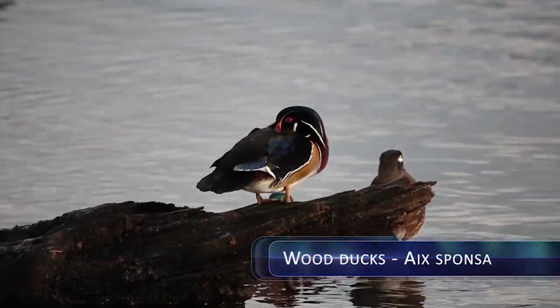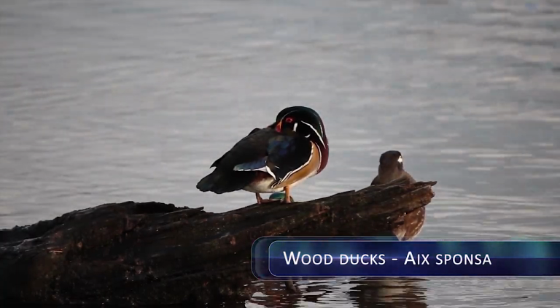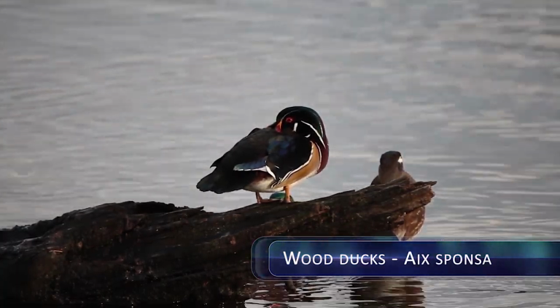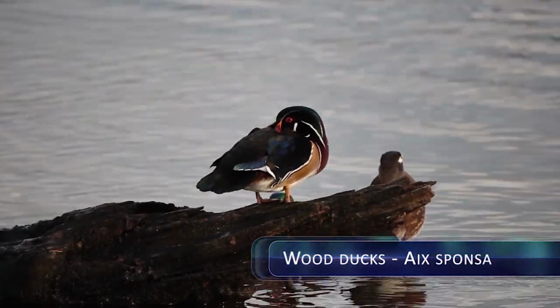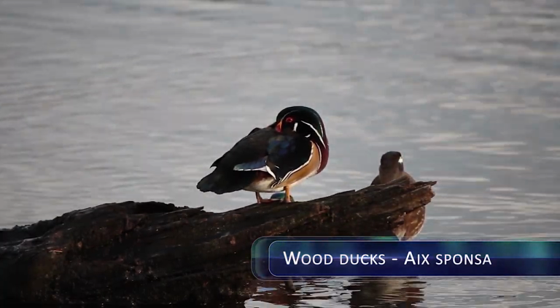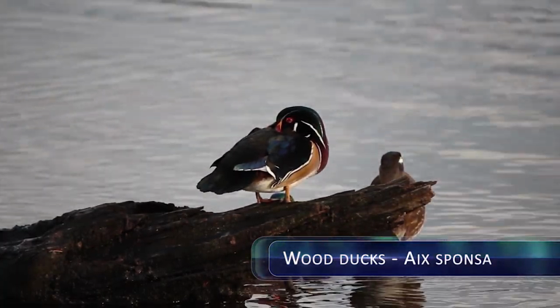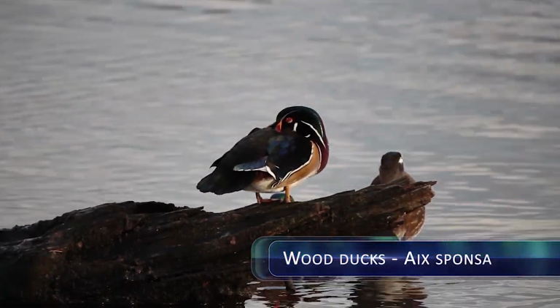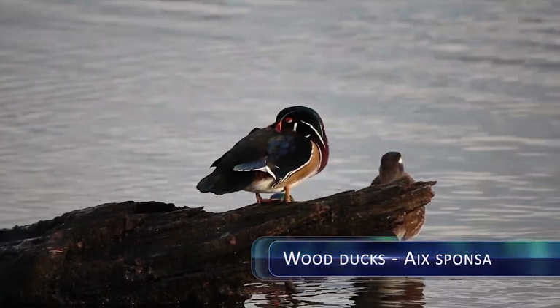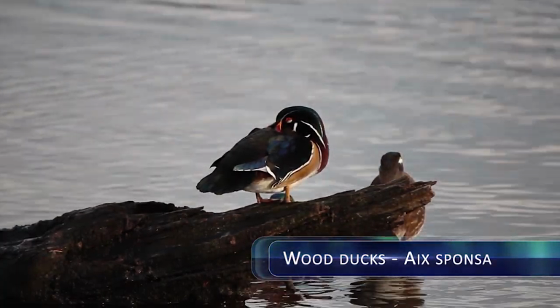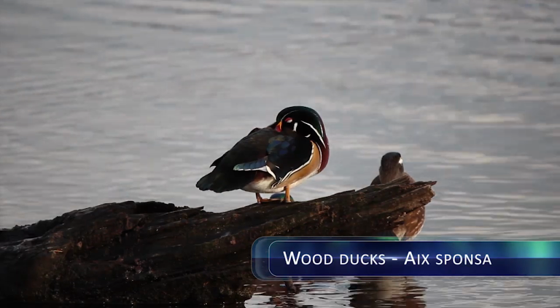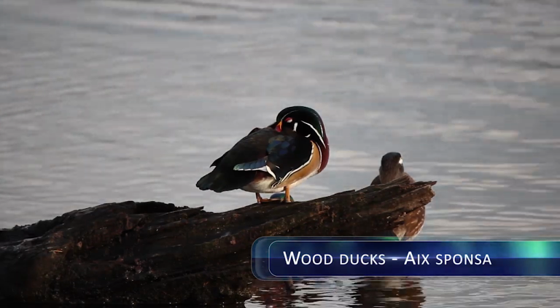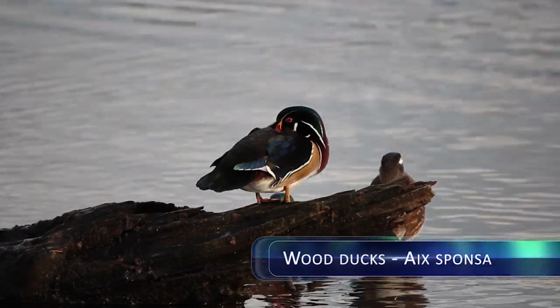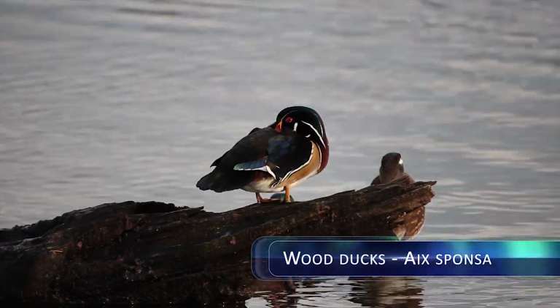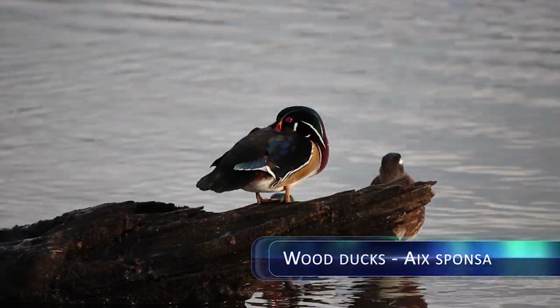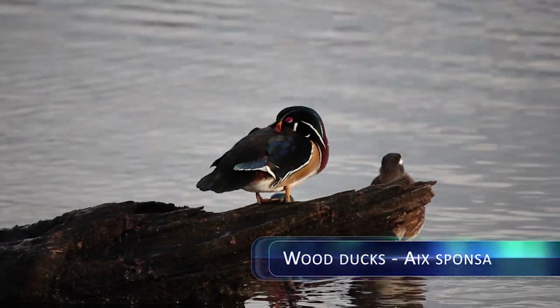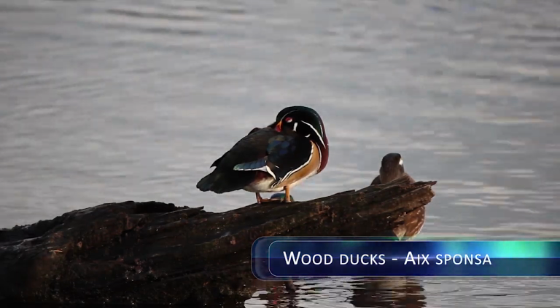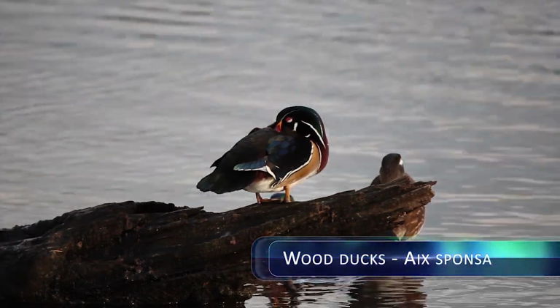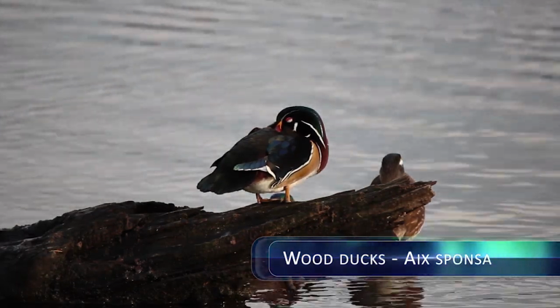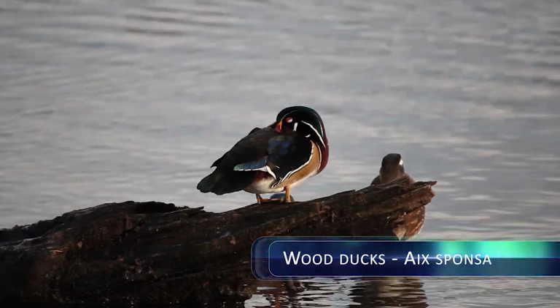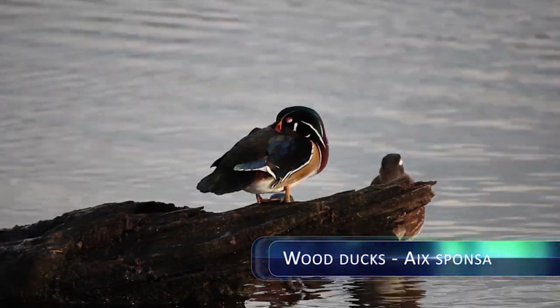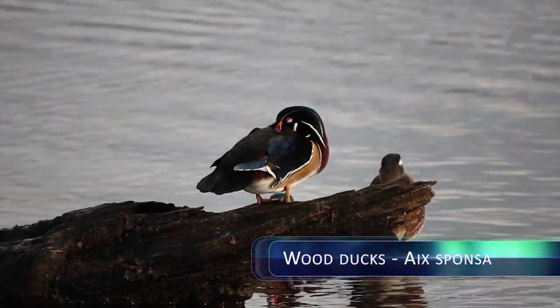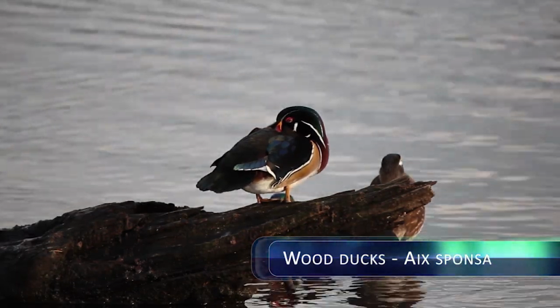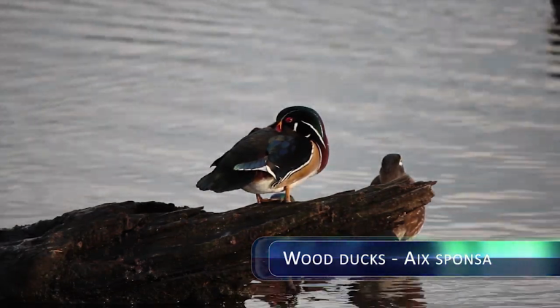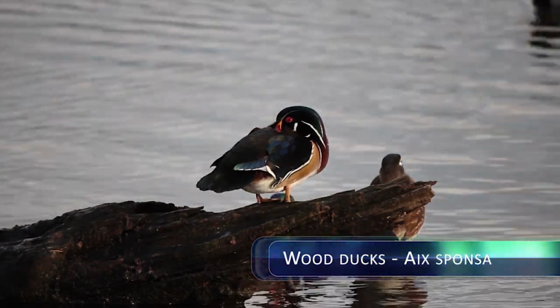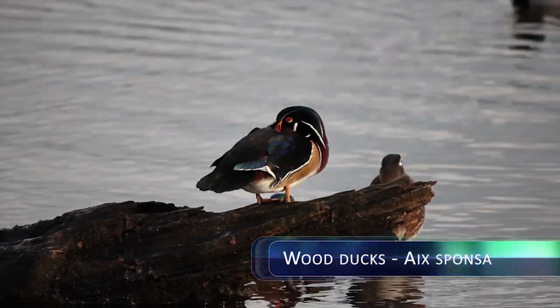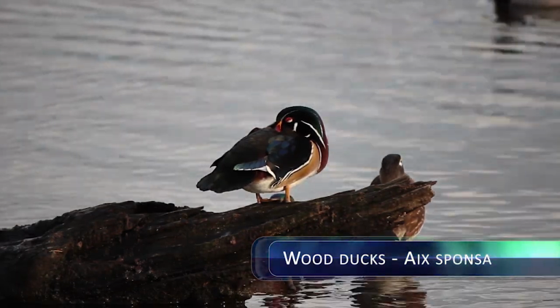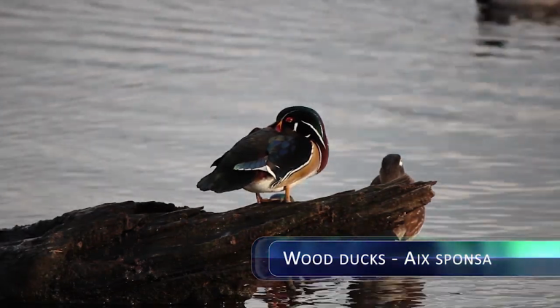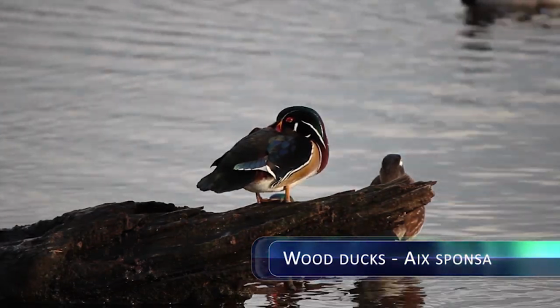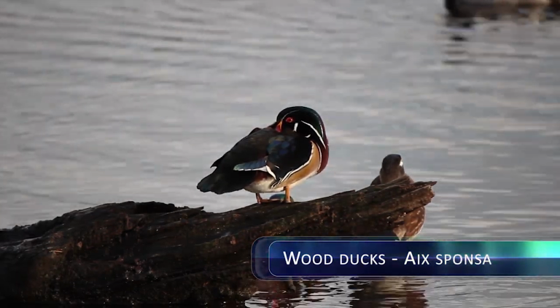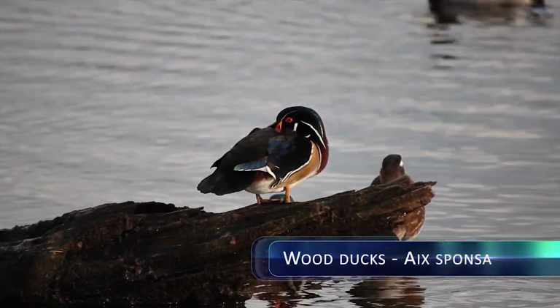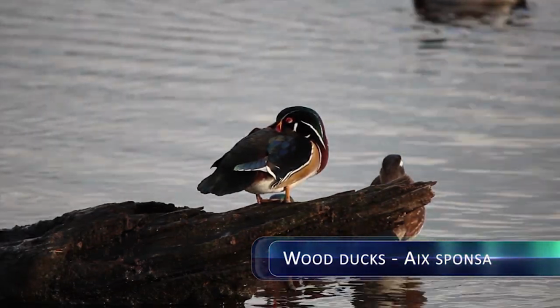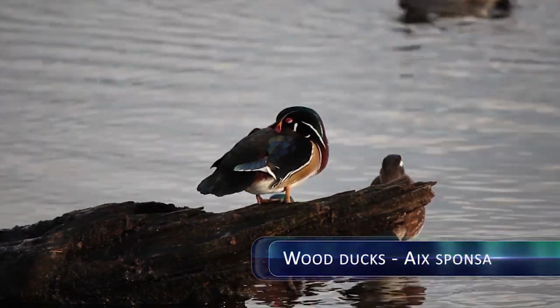The most common types of birds found in the lake are Mallard Ducks, Wood Ducks, and Canada Geese.